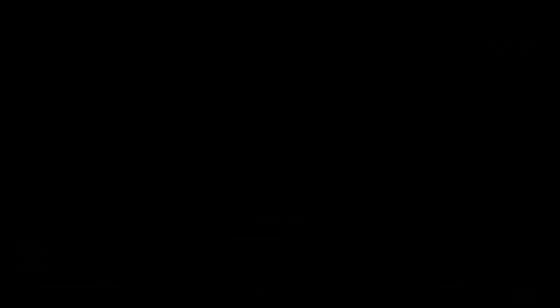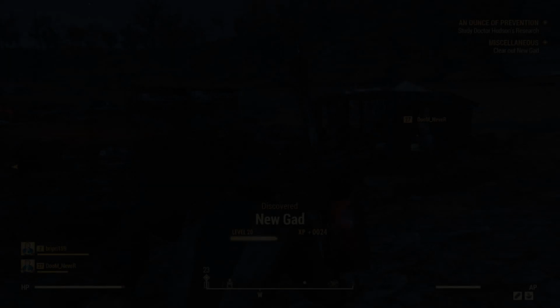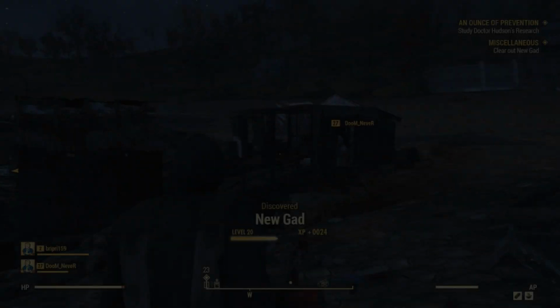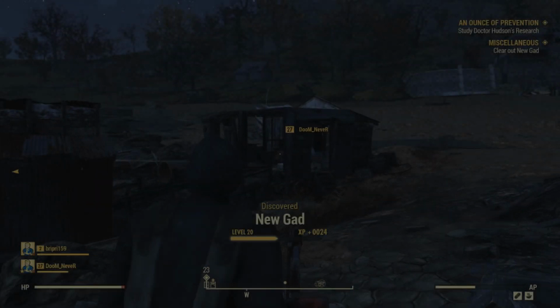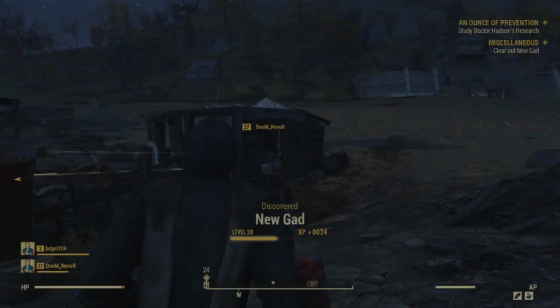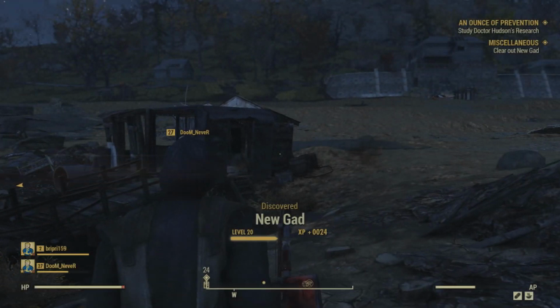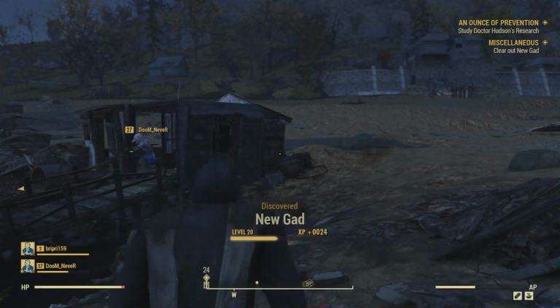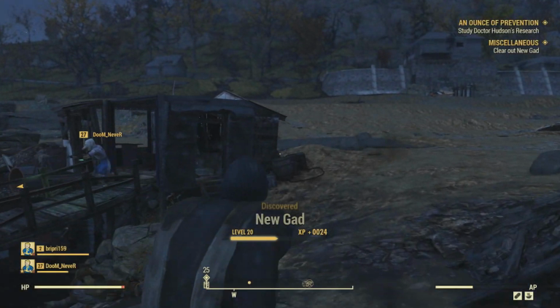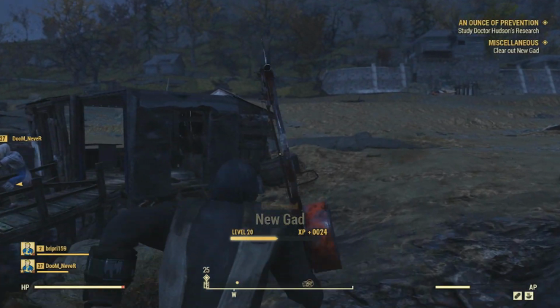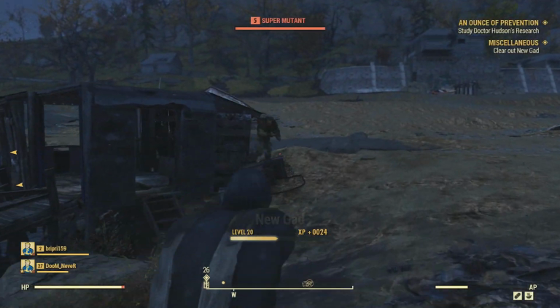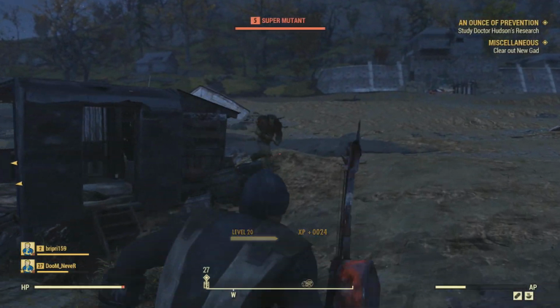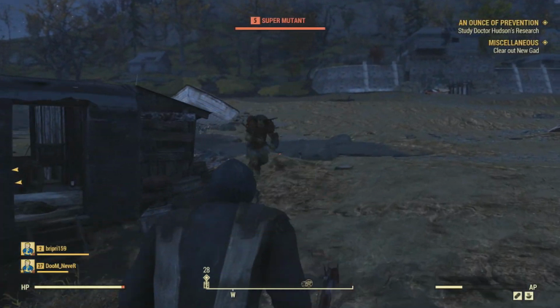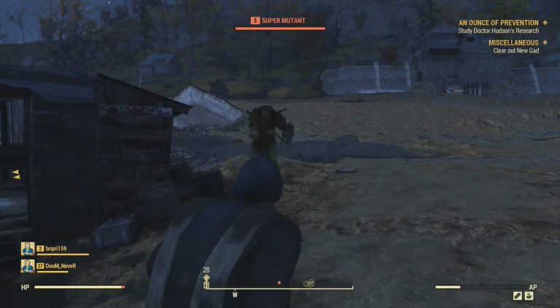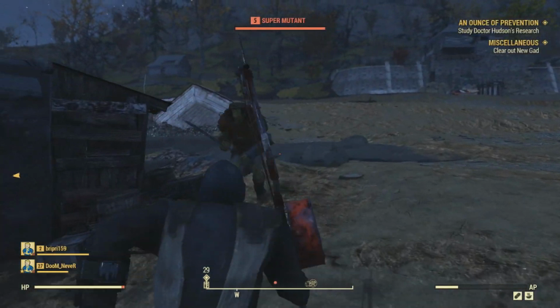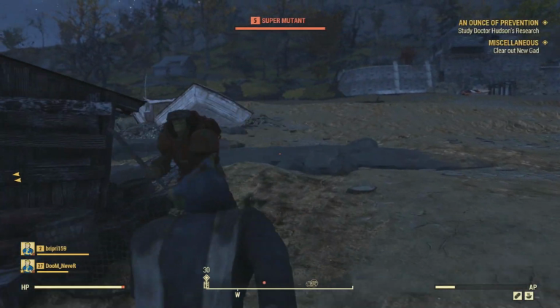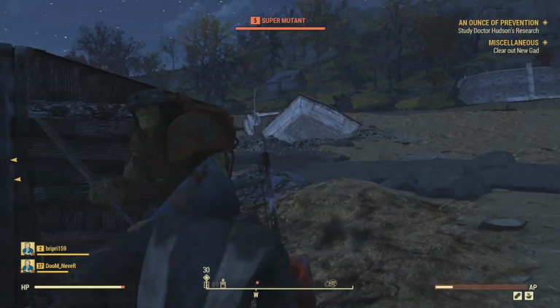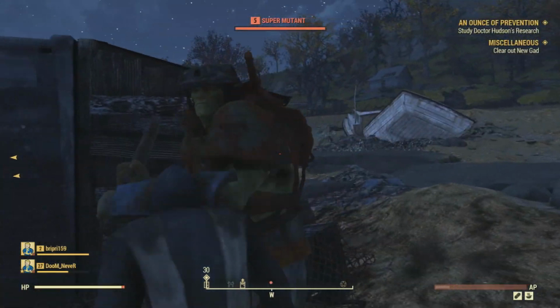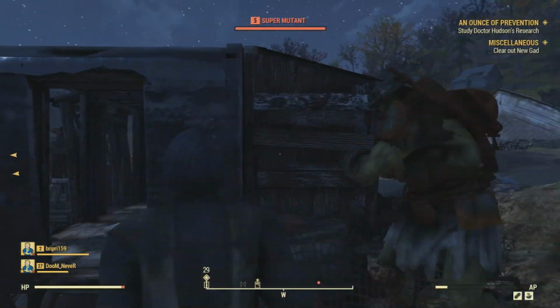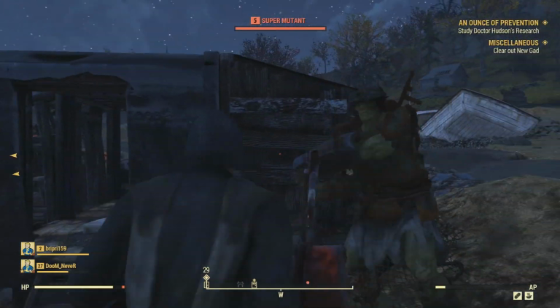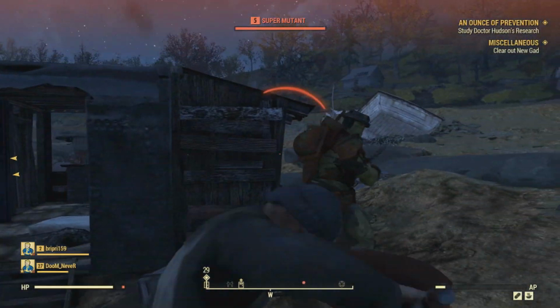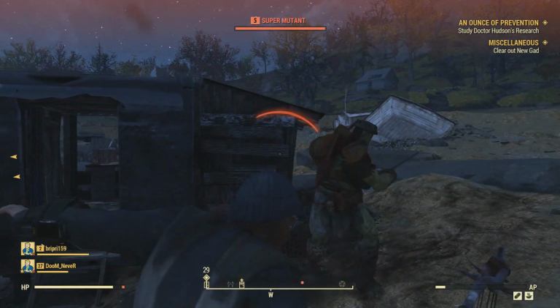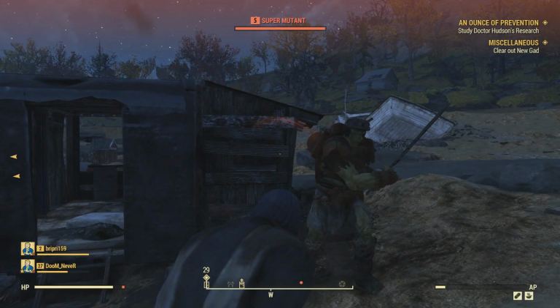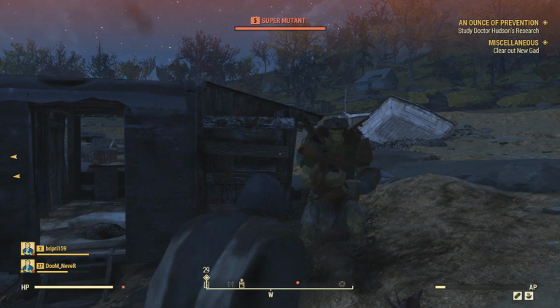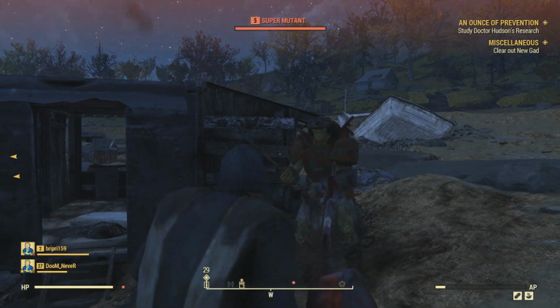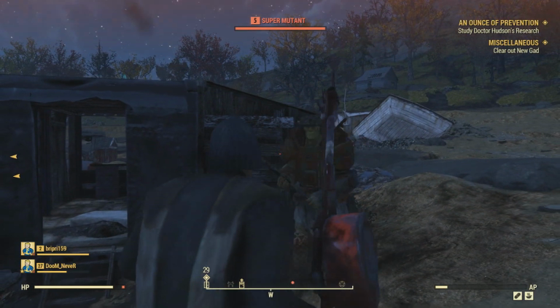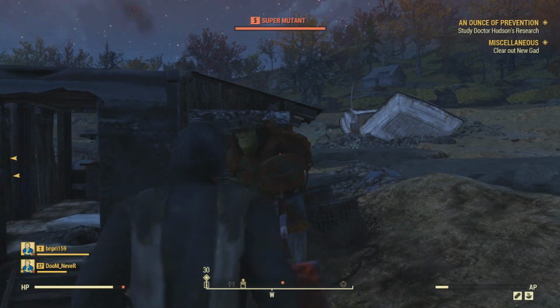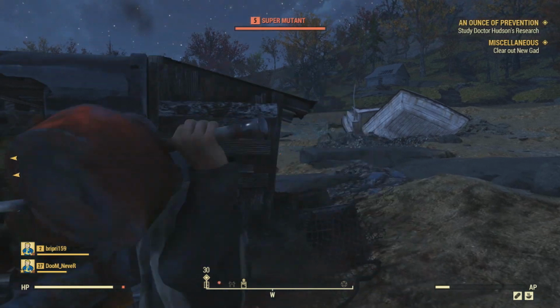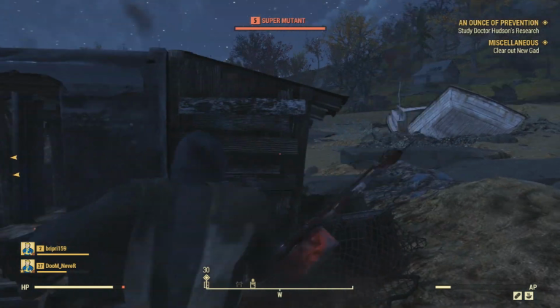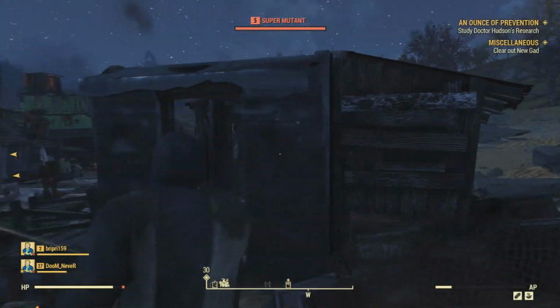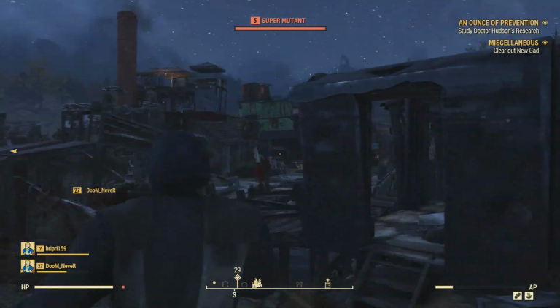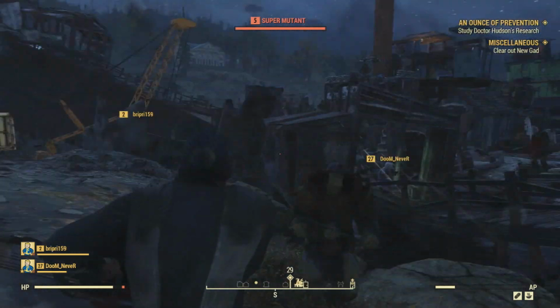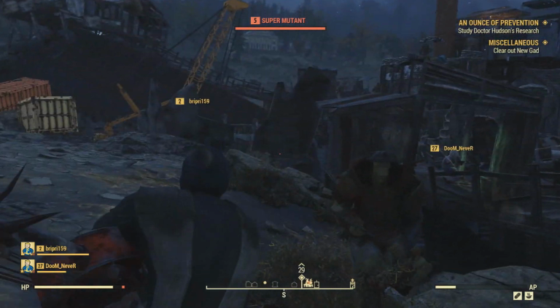Salutations everybody, it is Matty here today, and I personally believe that Fallout 76's Atomic Shop is starting to get out of hand.